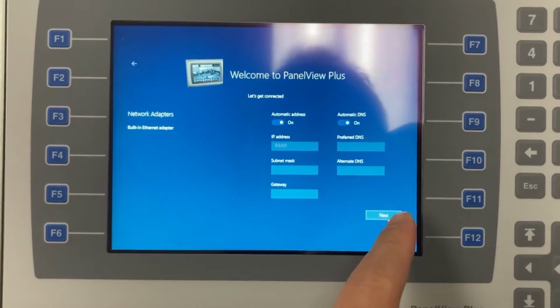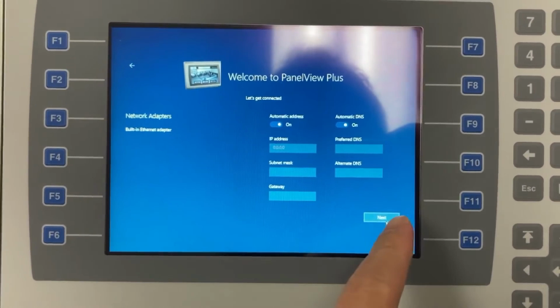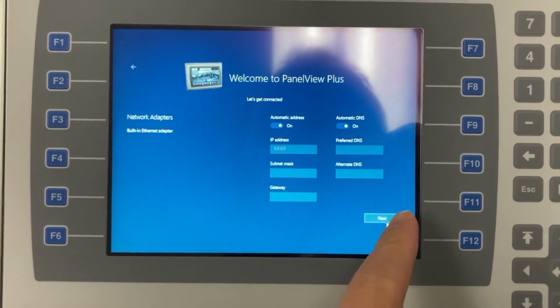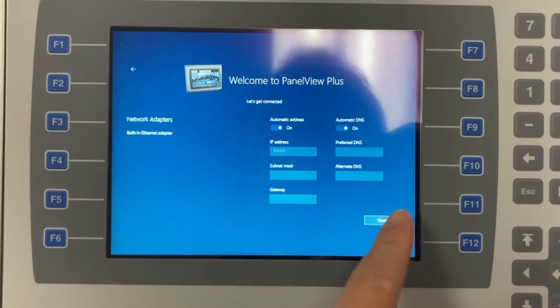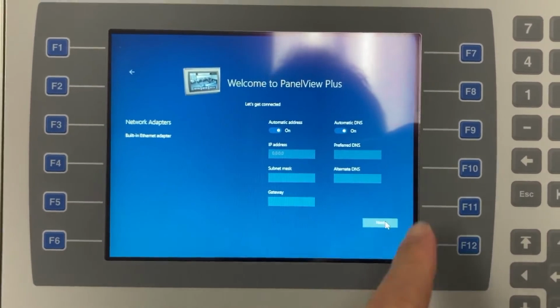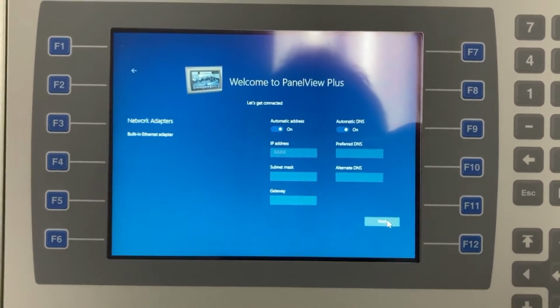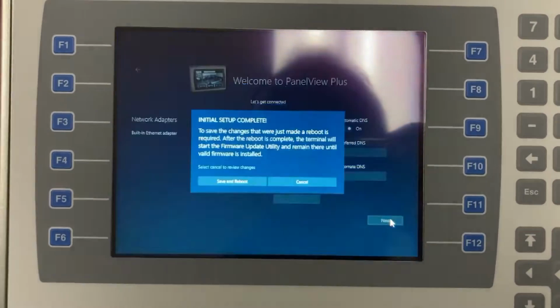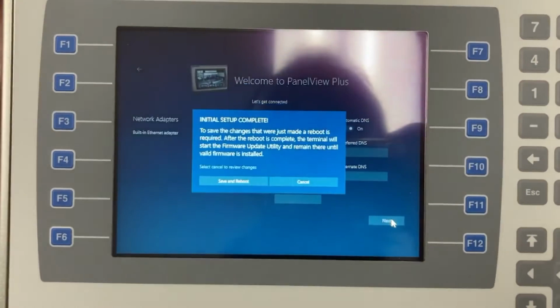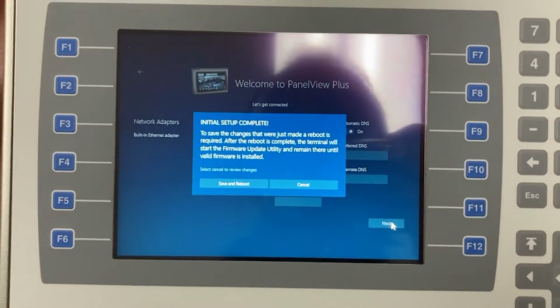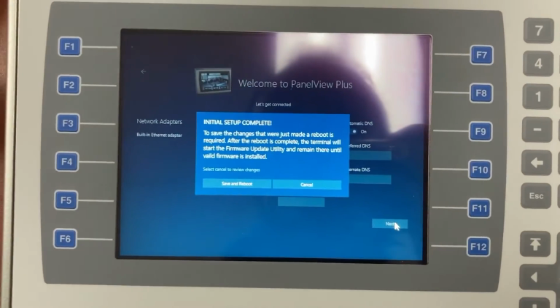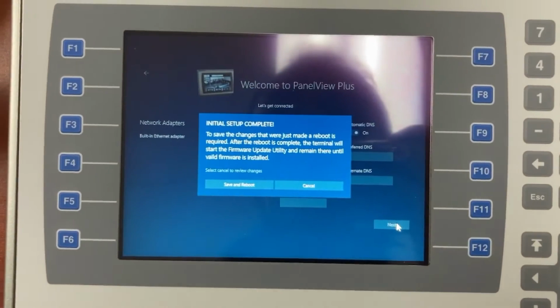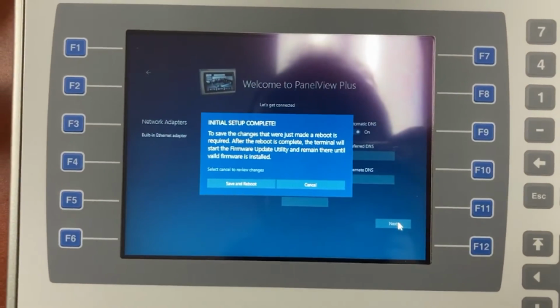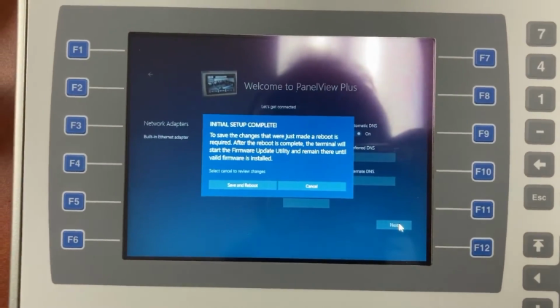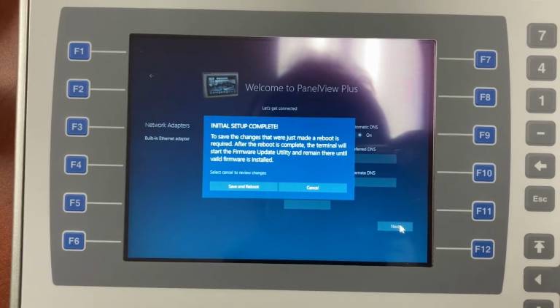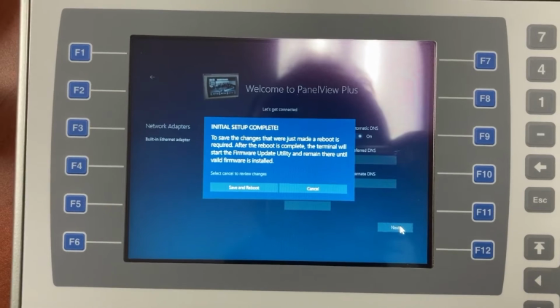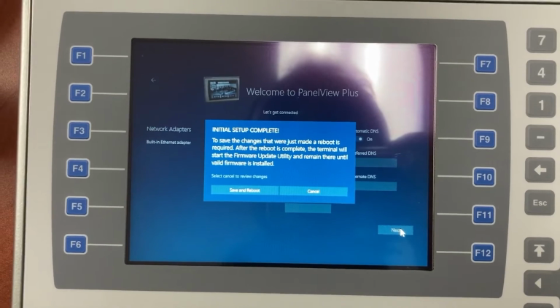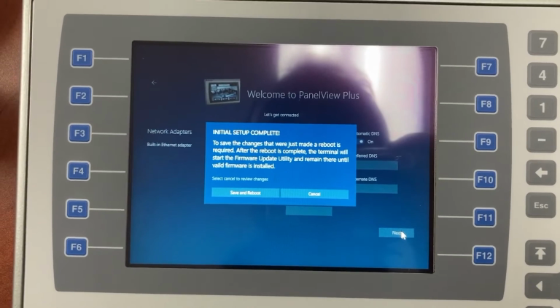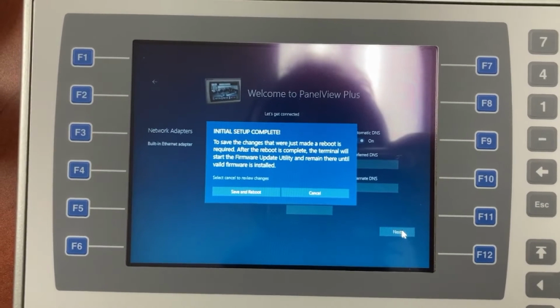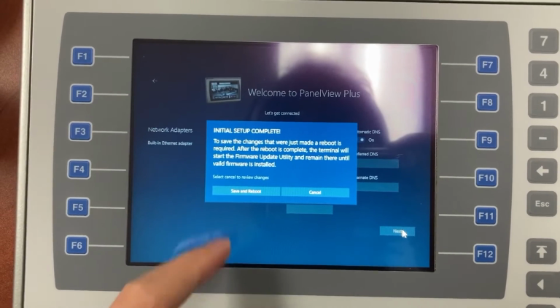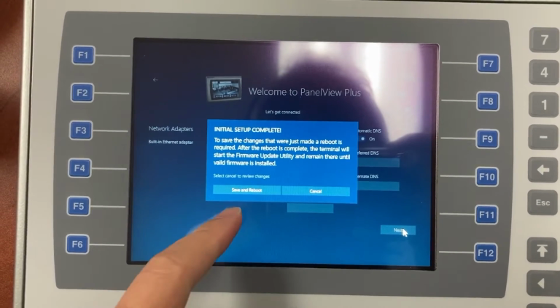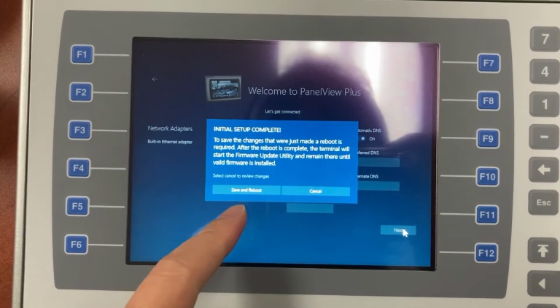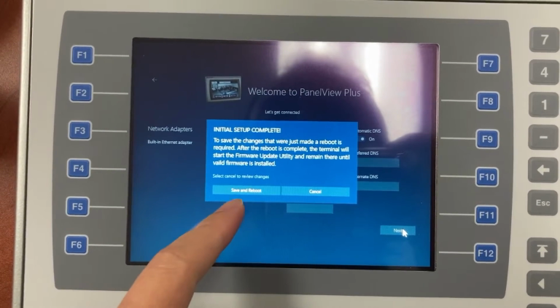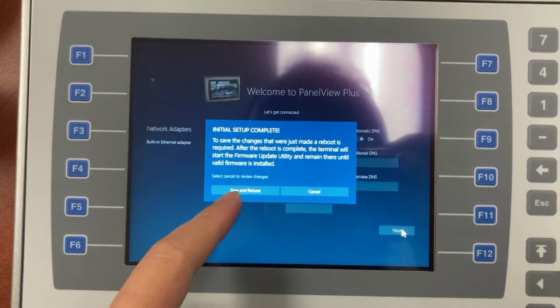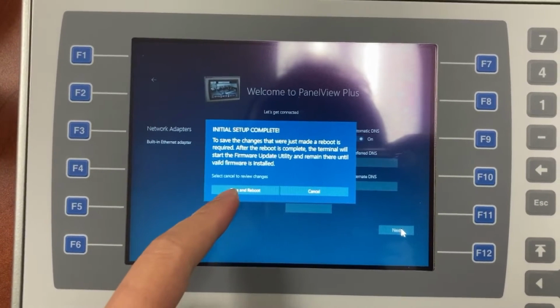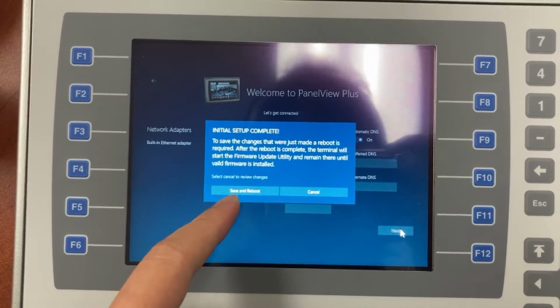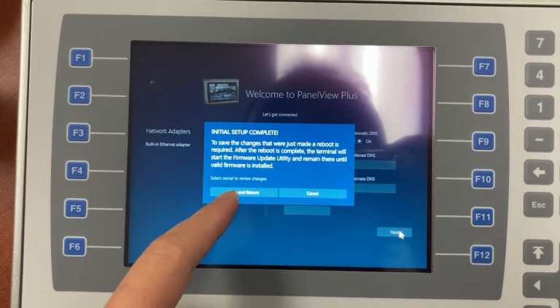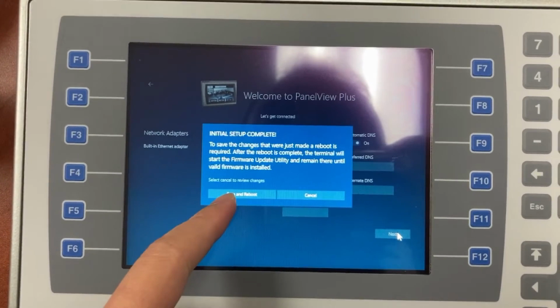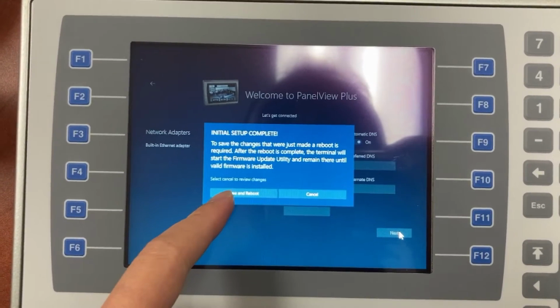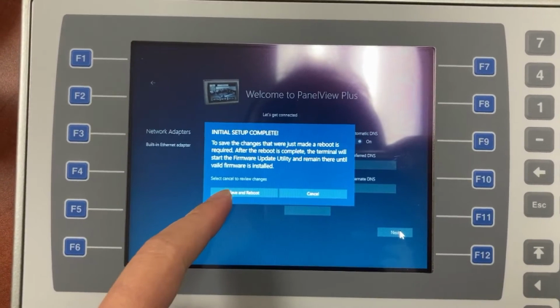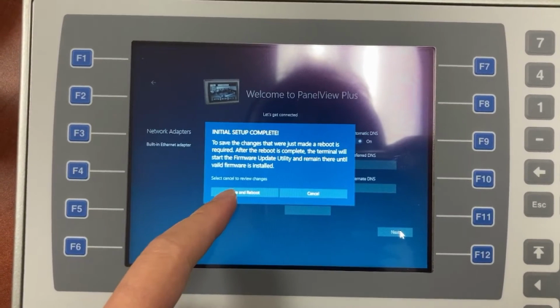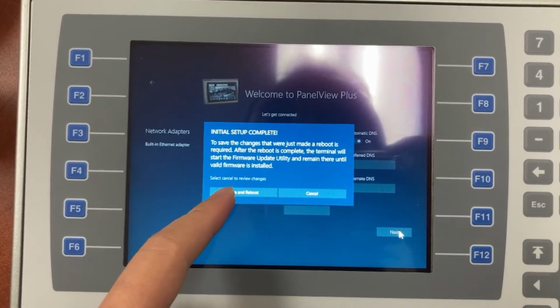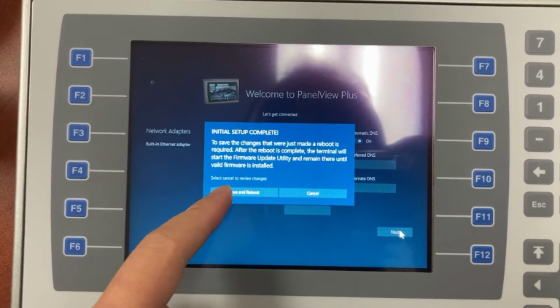Click Next, and Next again. Then select Save and Reboot.